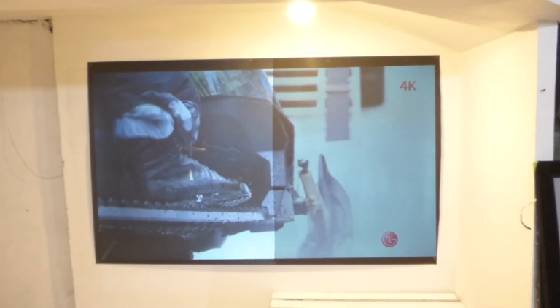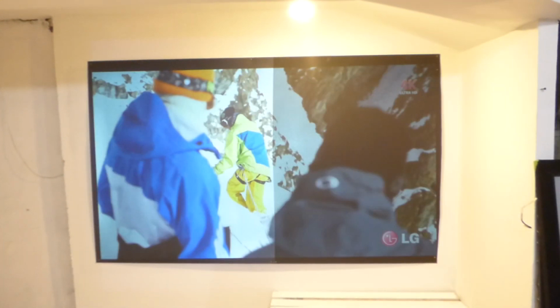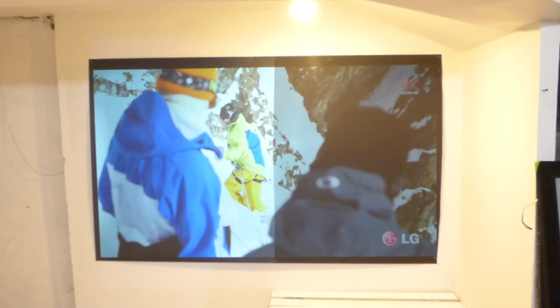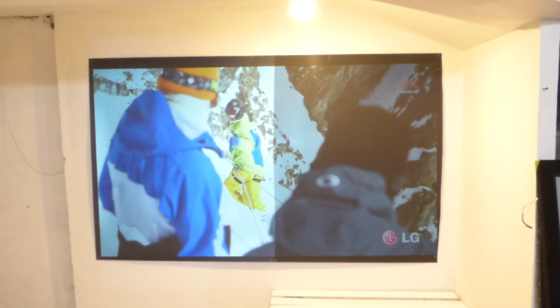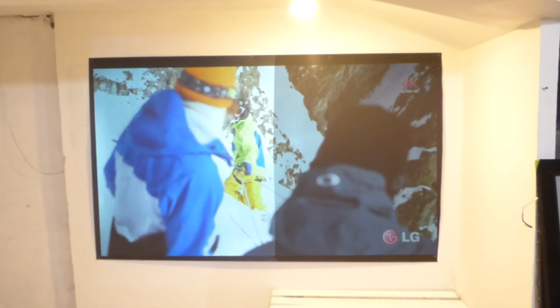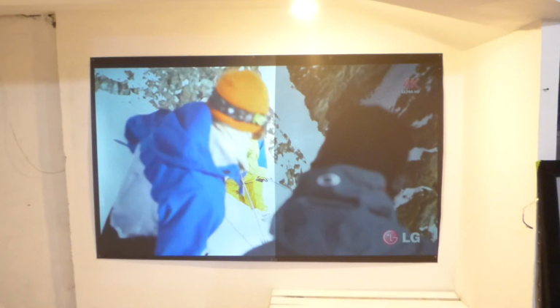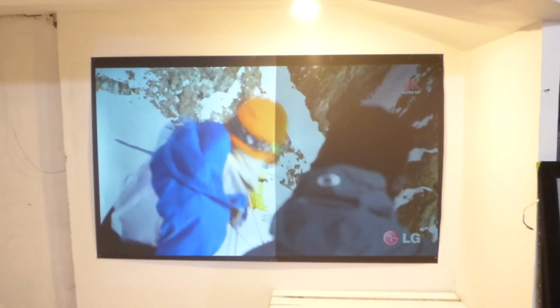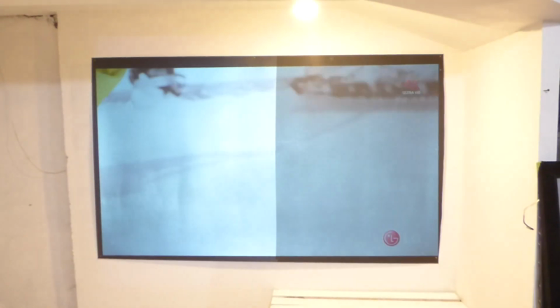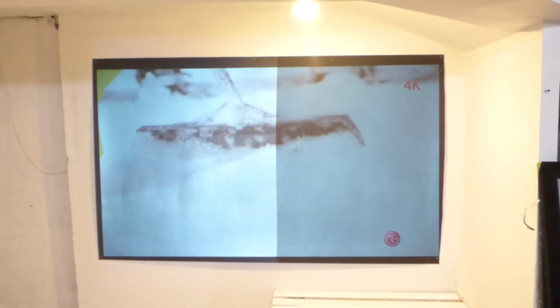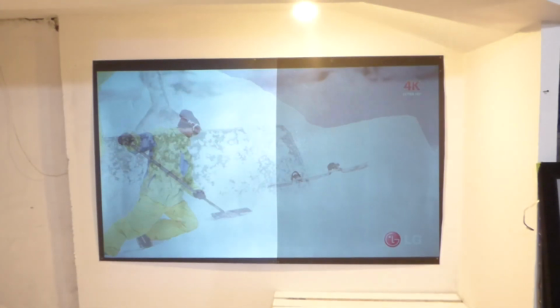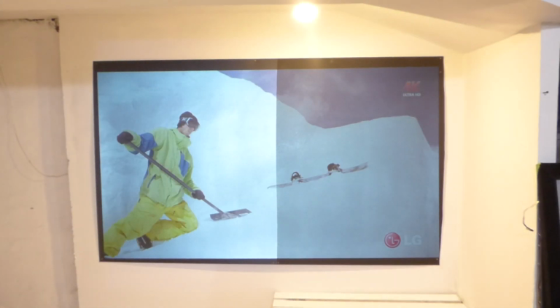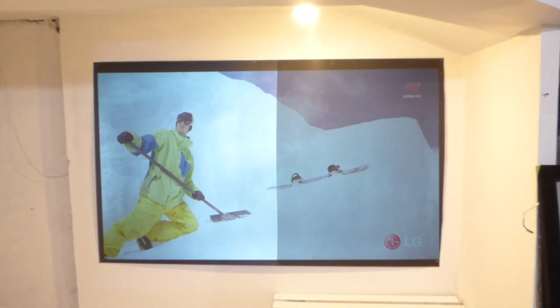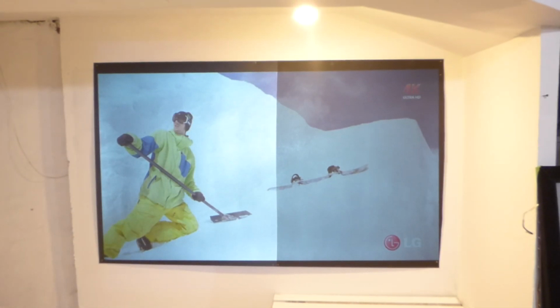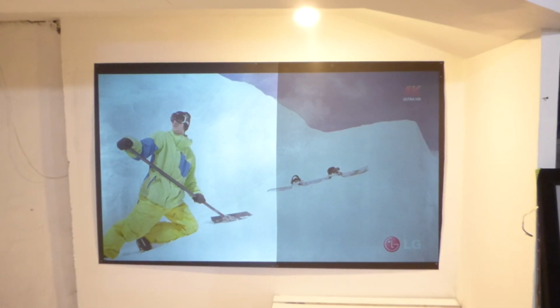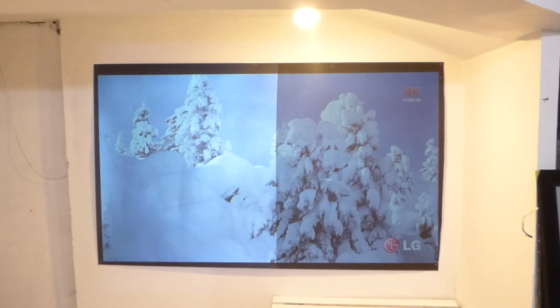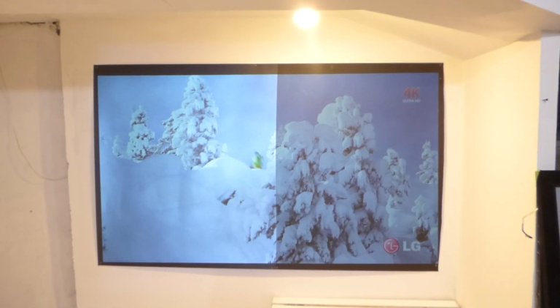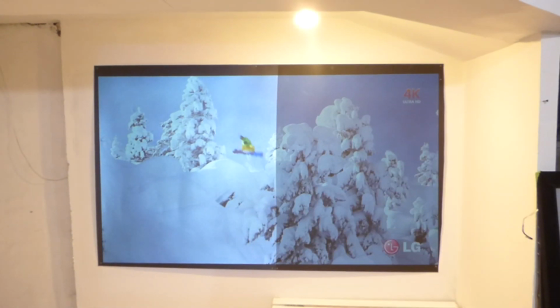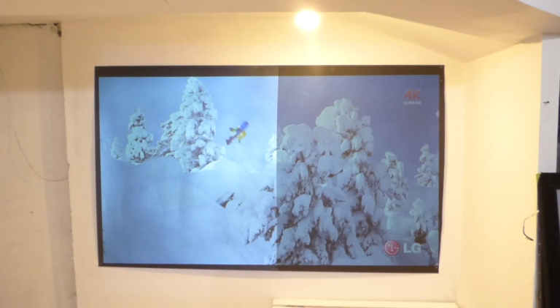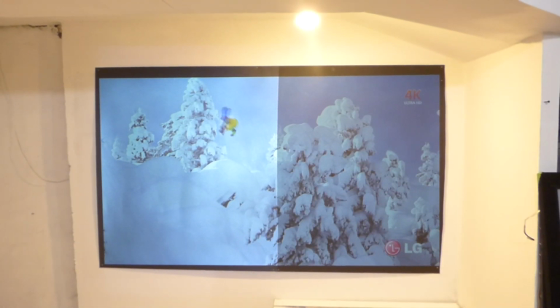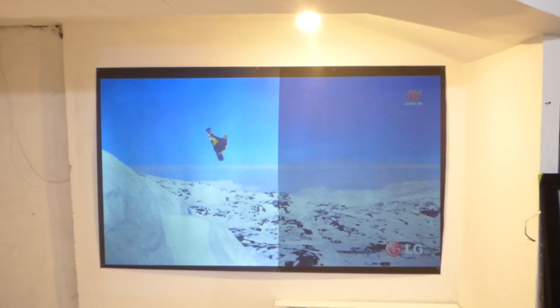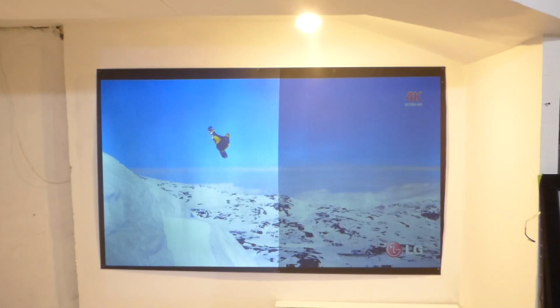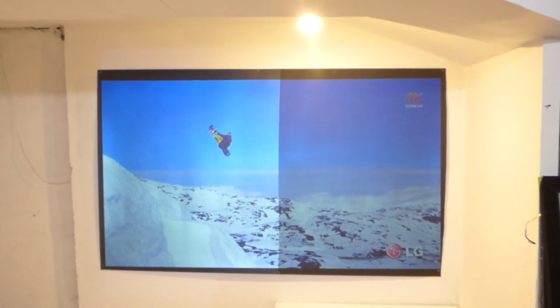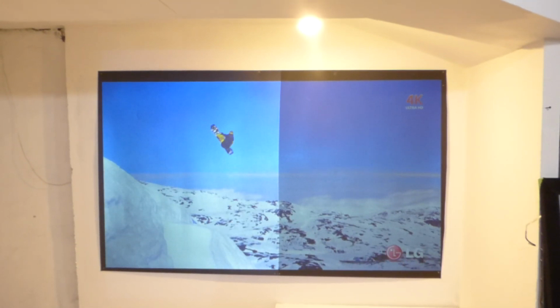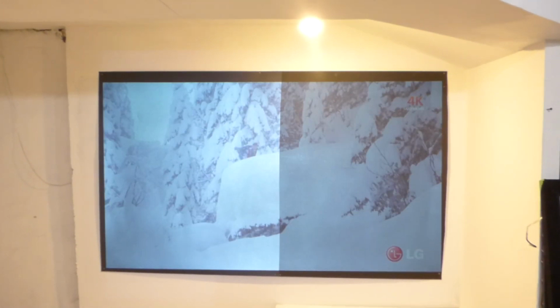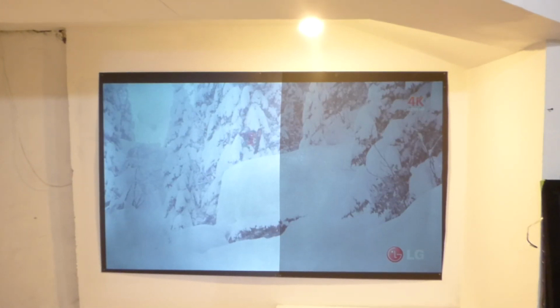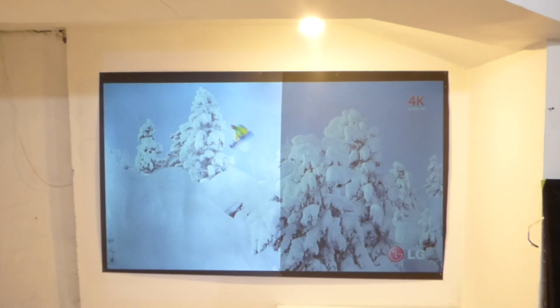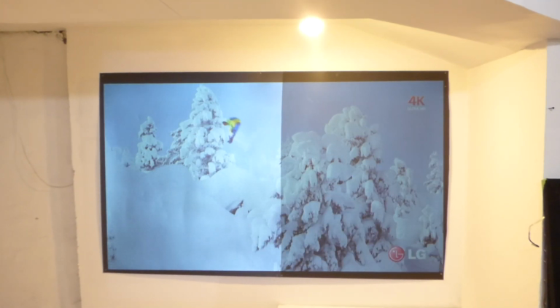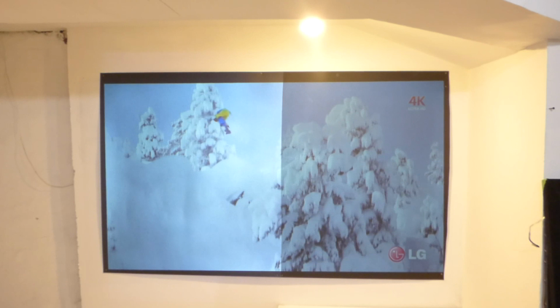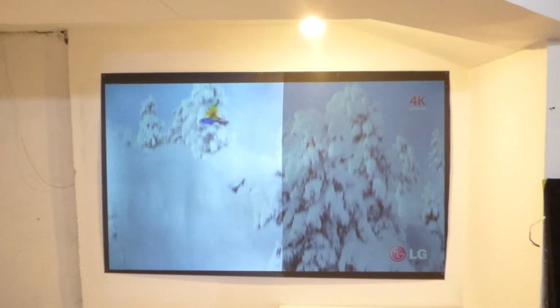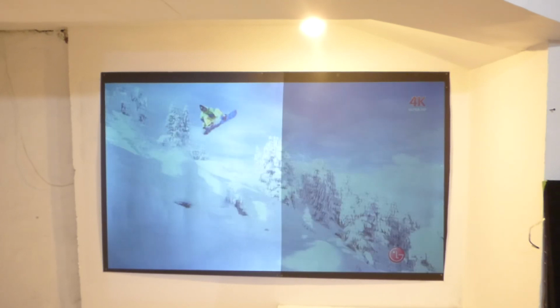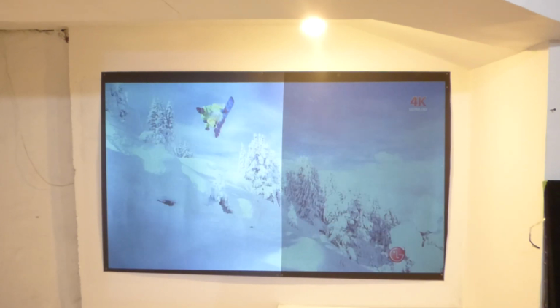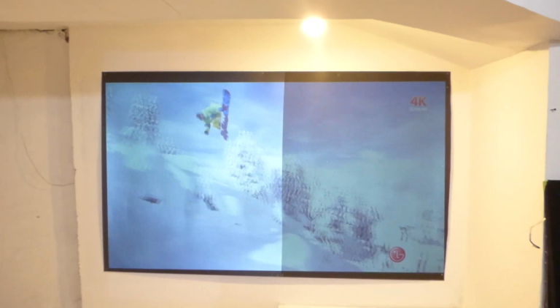Like I said, any black screen can pick up contrast. But when it comes to pure white levels, that's where the difference shows.